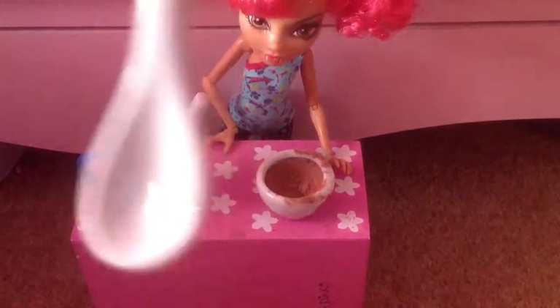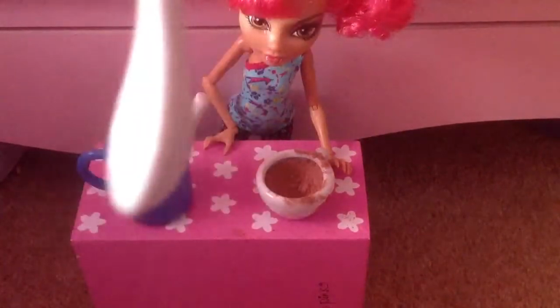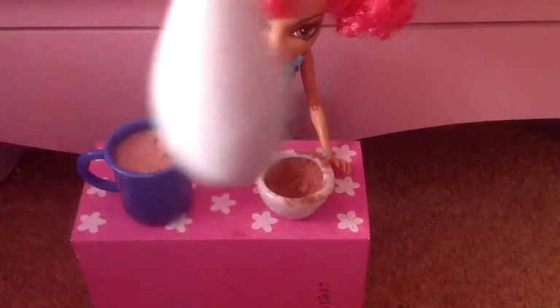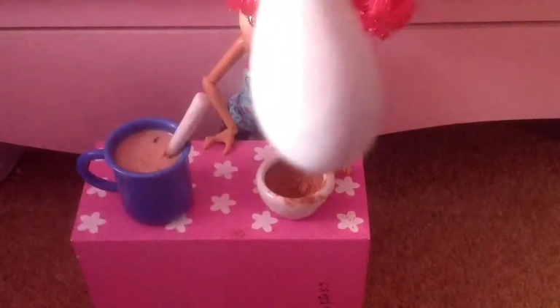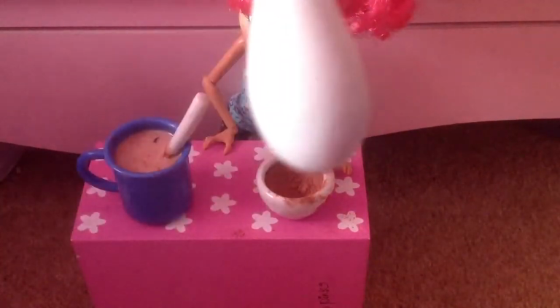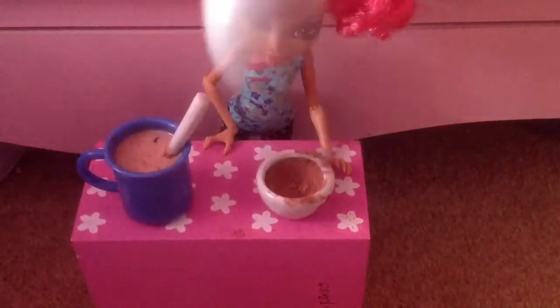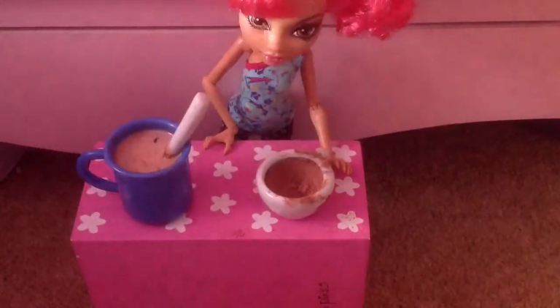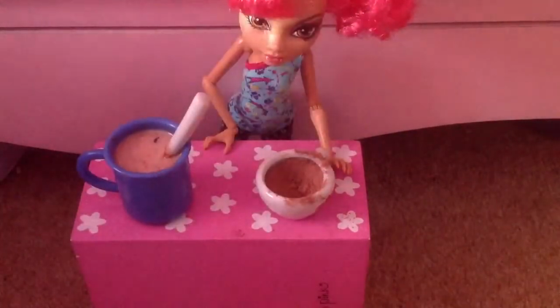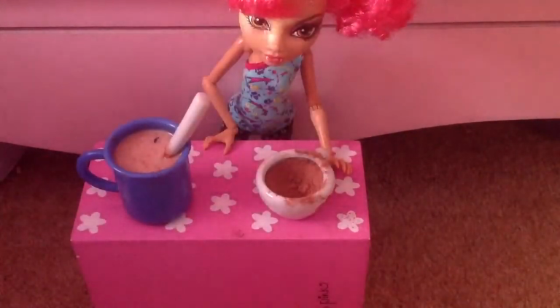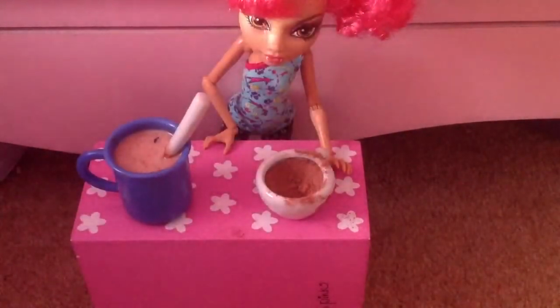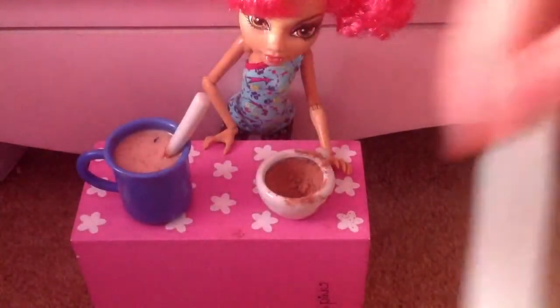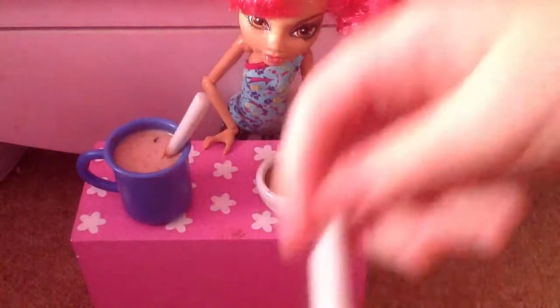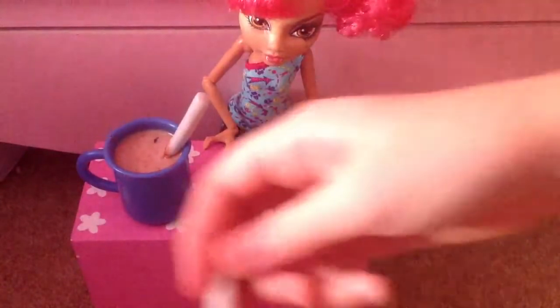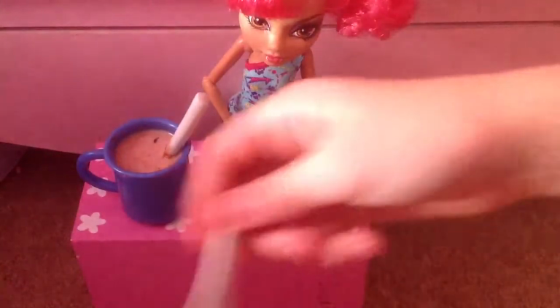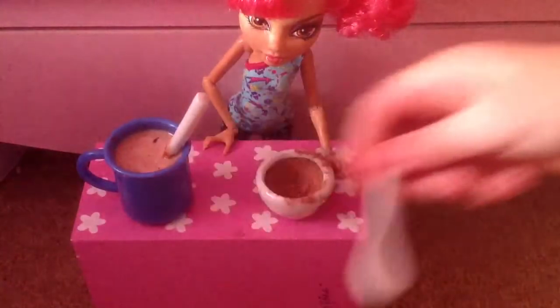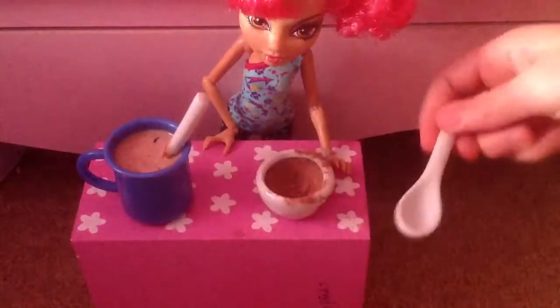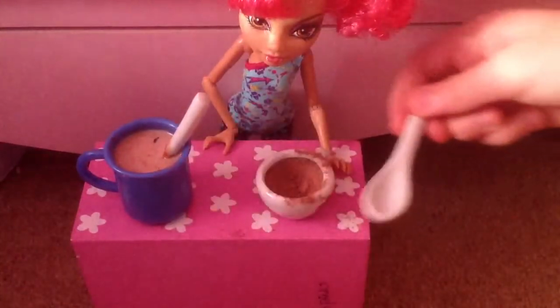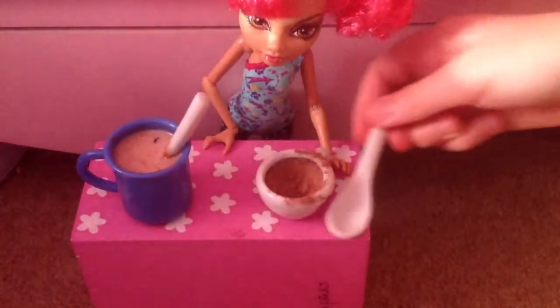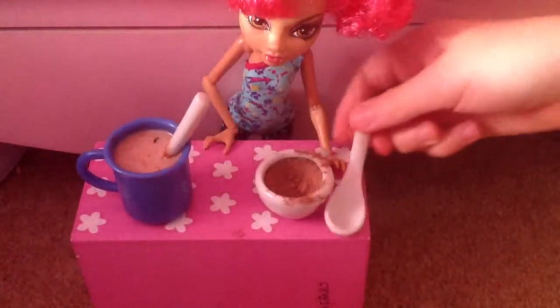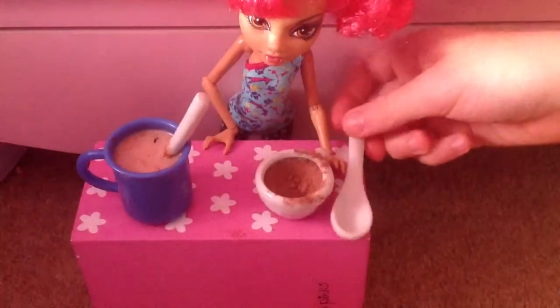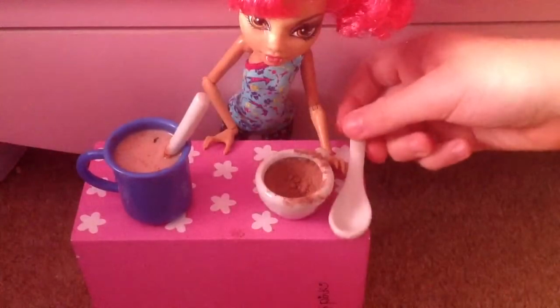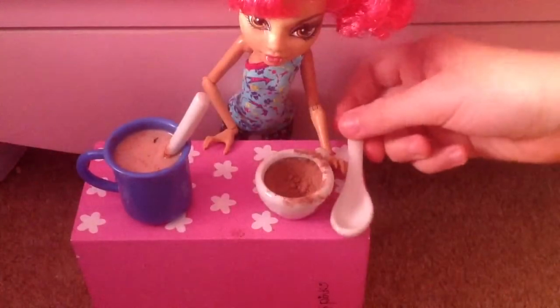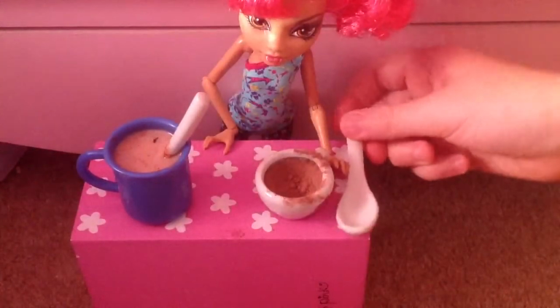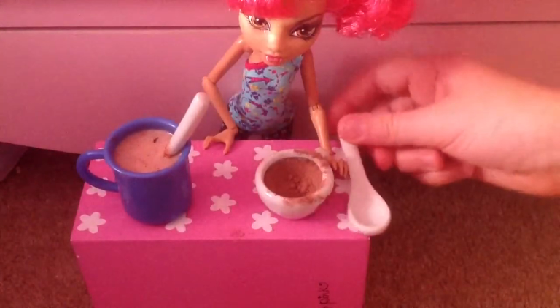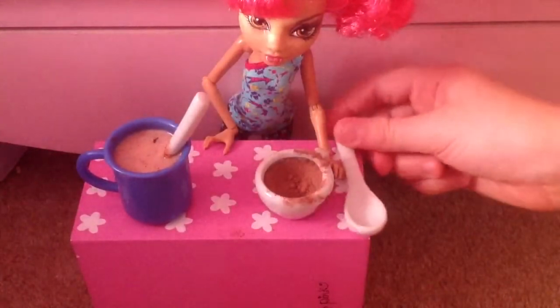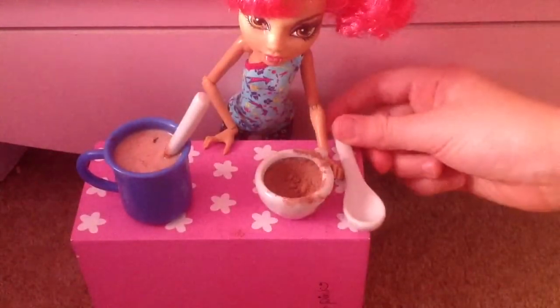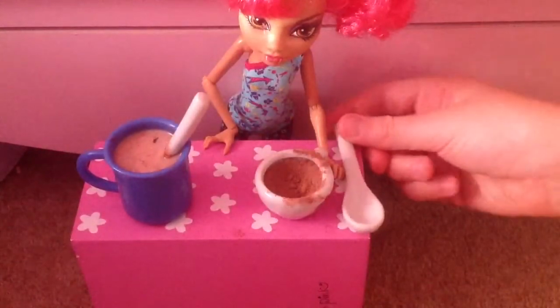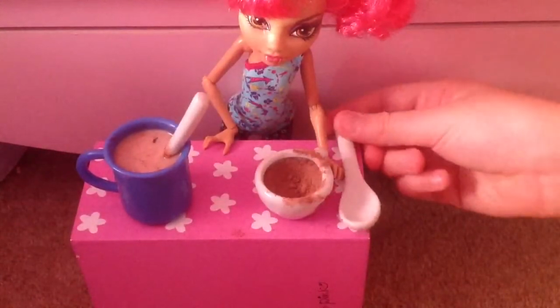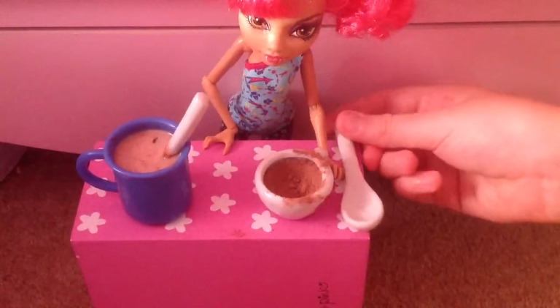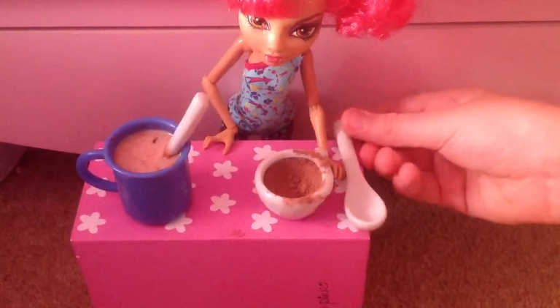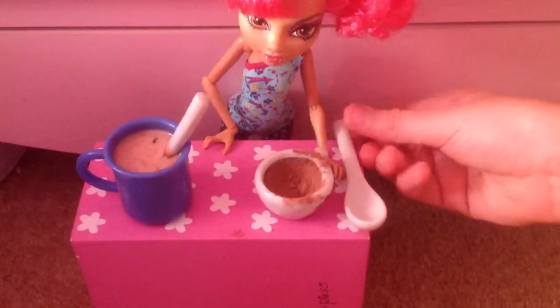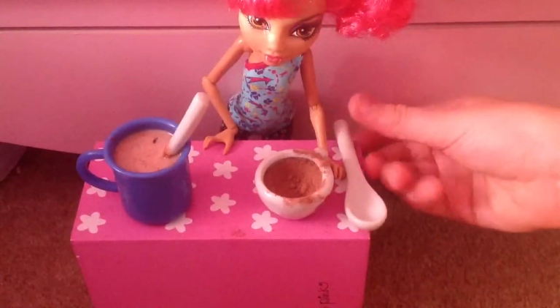And you're also going to need a dry spoon — look at this one. And you're going to need something that's not going to get really messy.